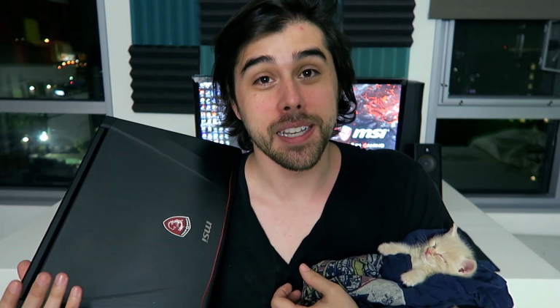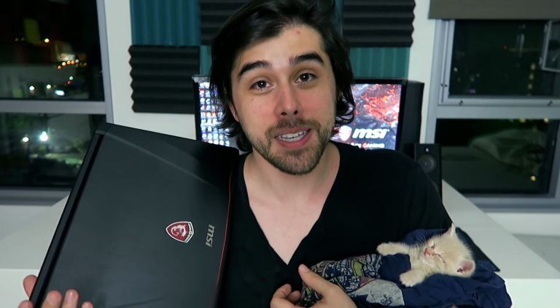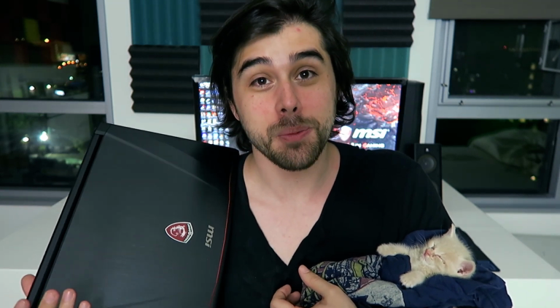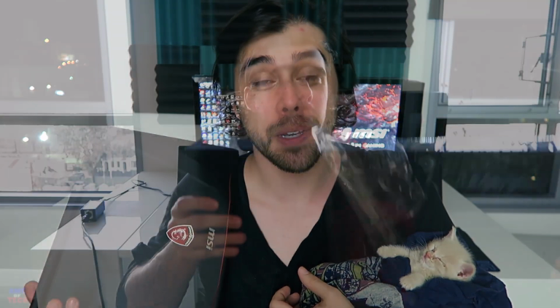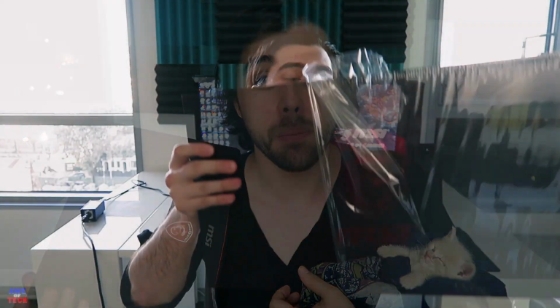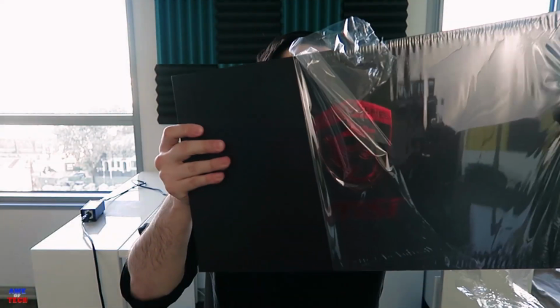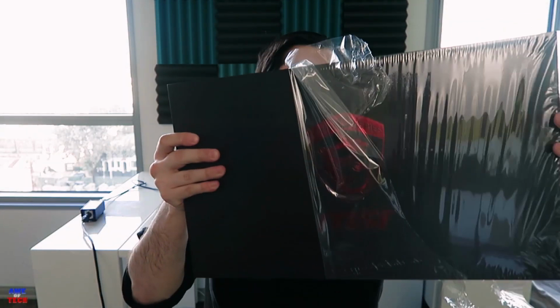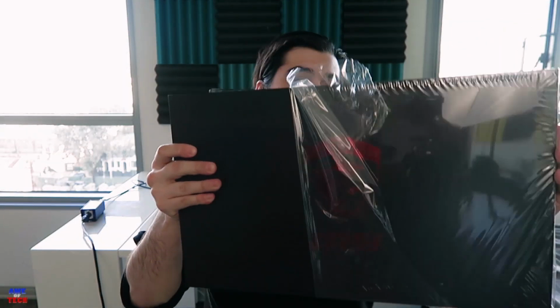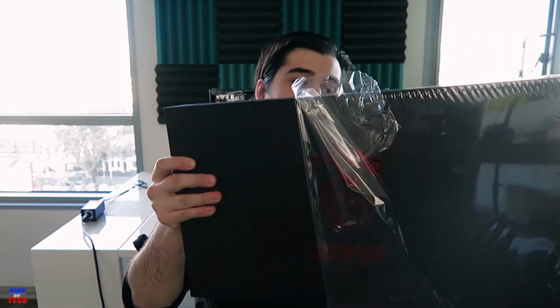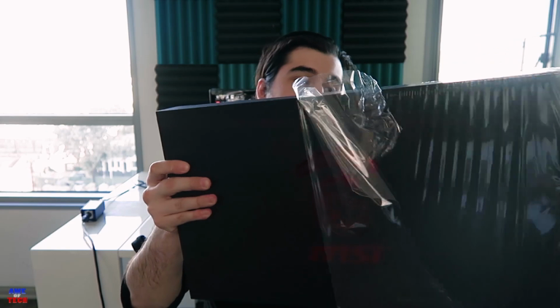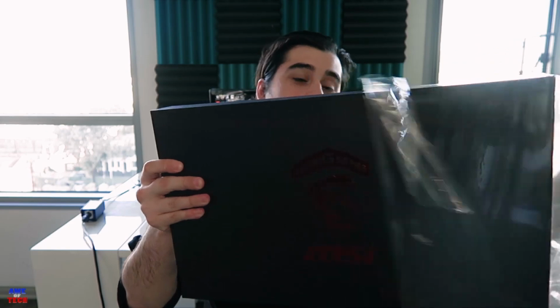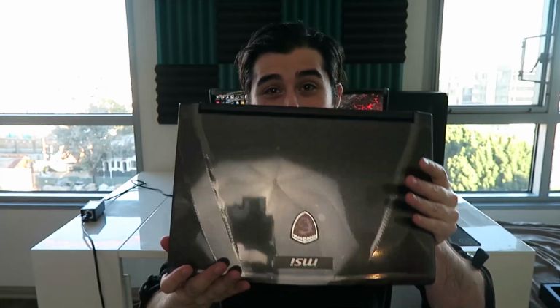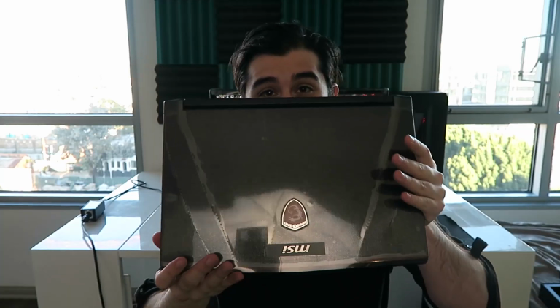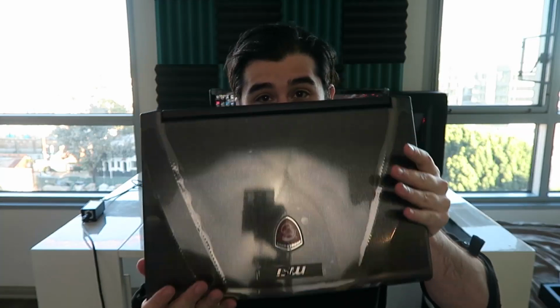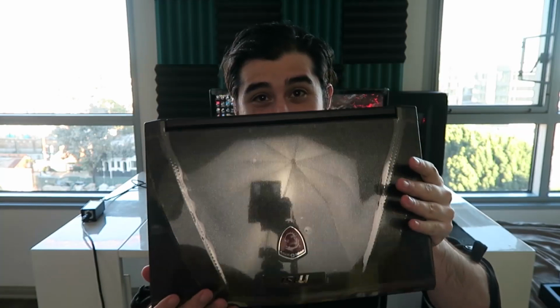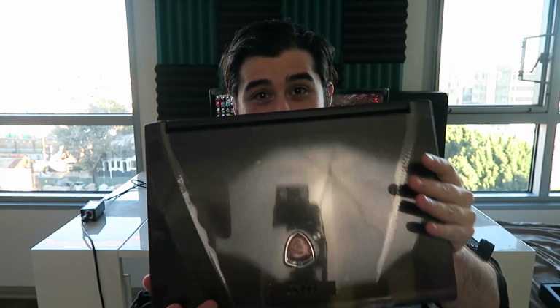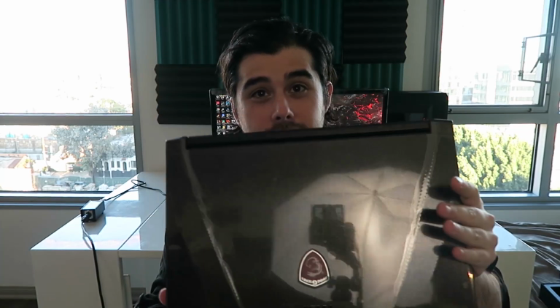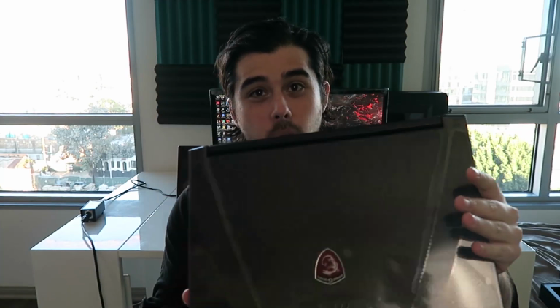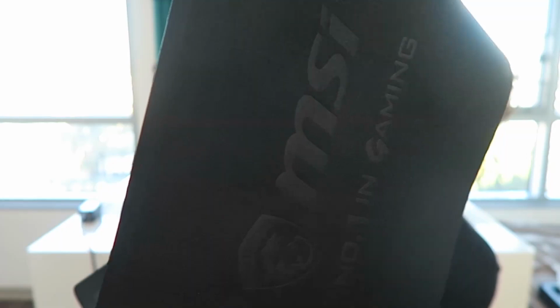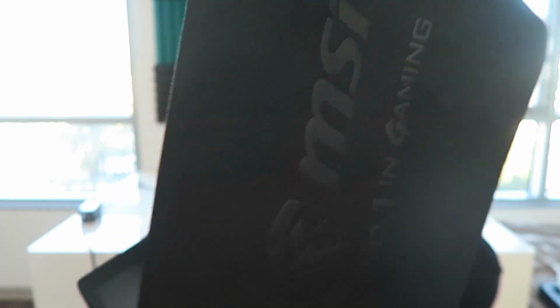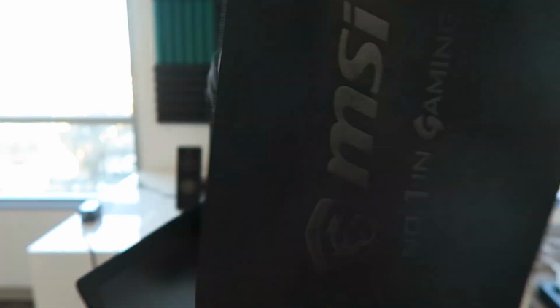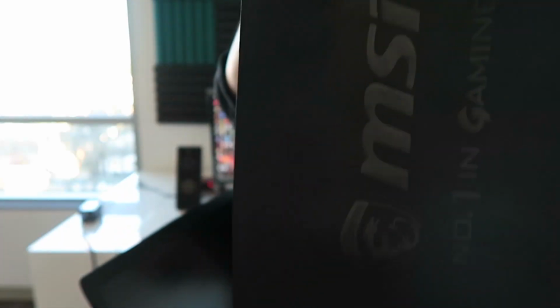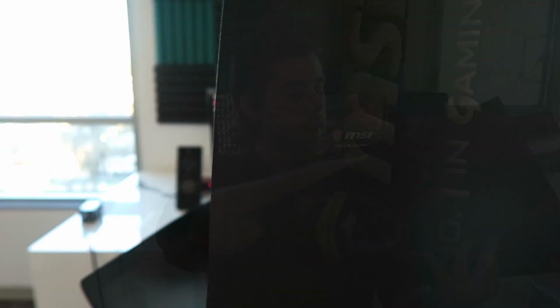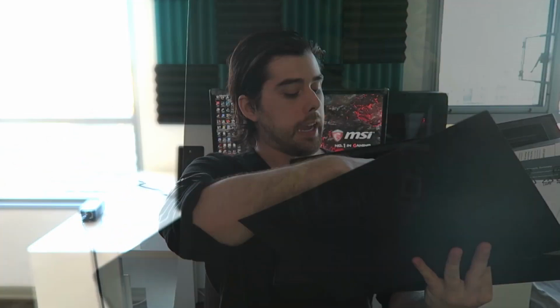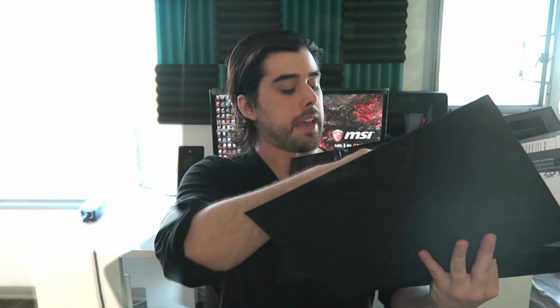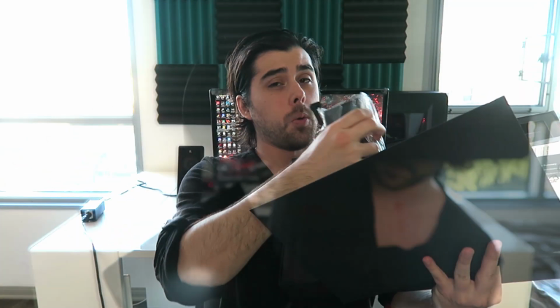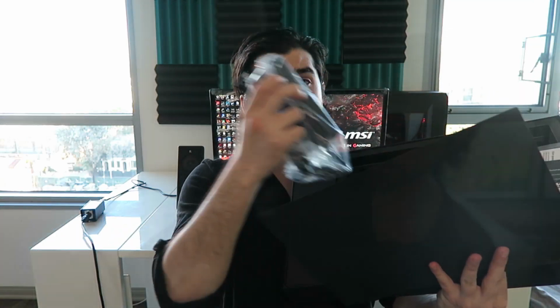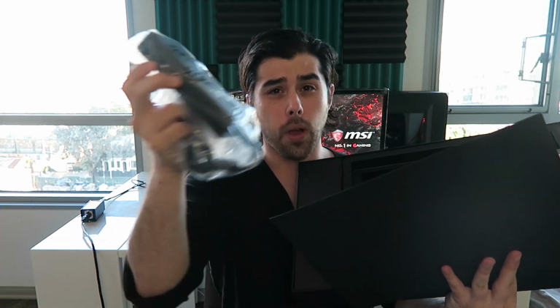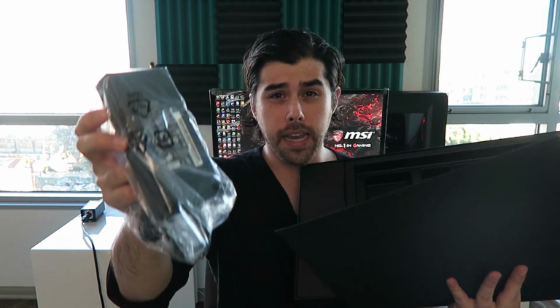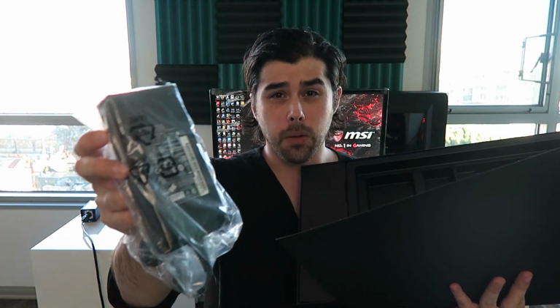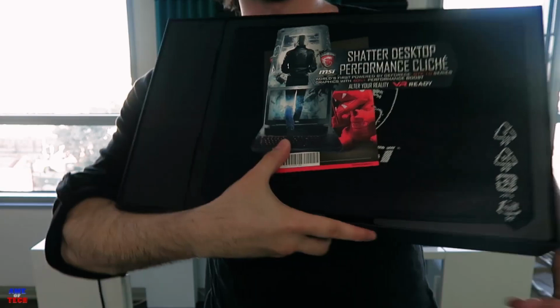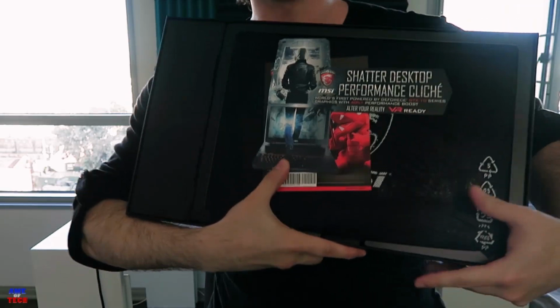In case you missed my unboxing: just the laptop, a cleaning cloth for the laptop, that 180-watt power adapter, and some MSI papers.